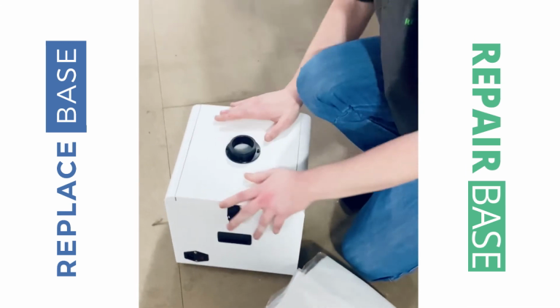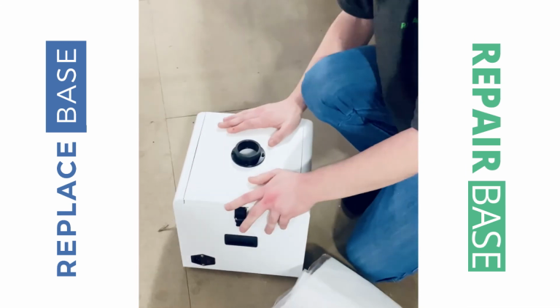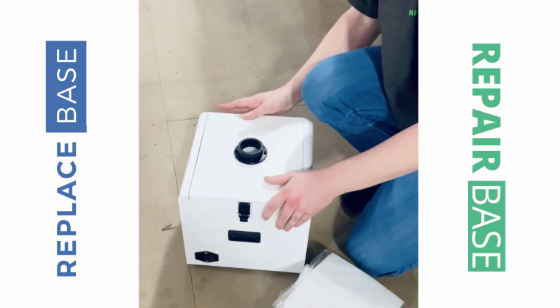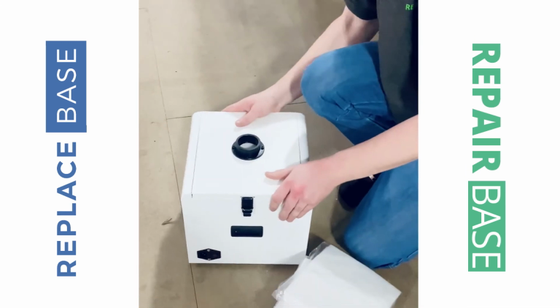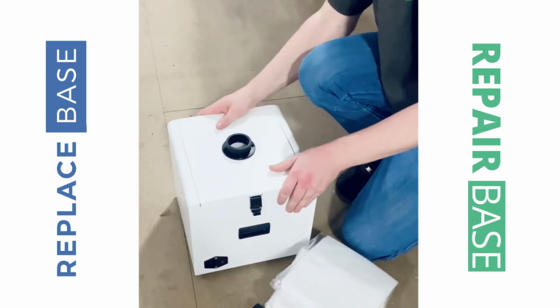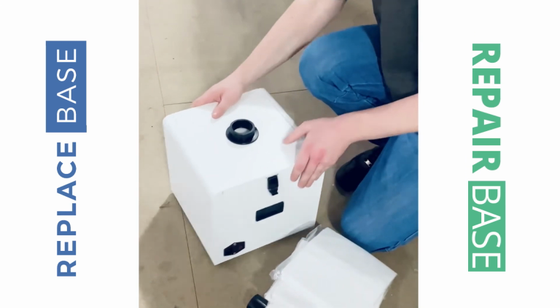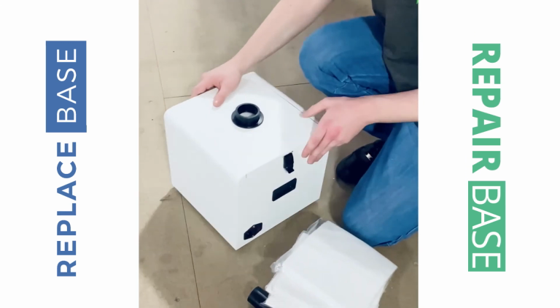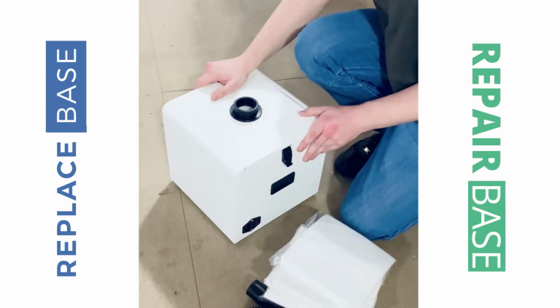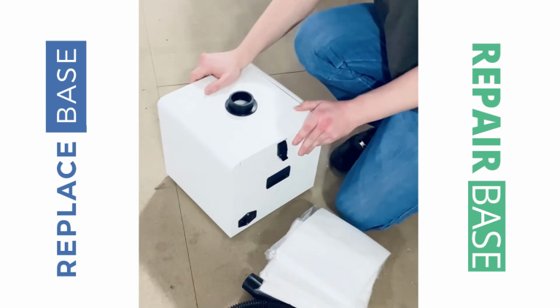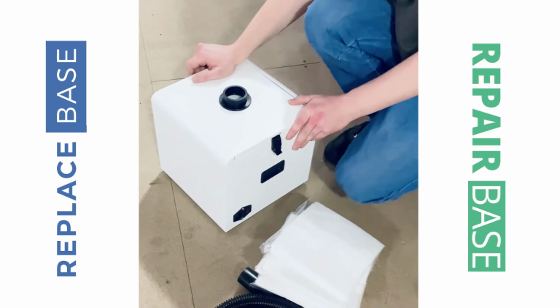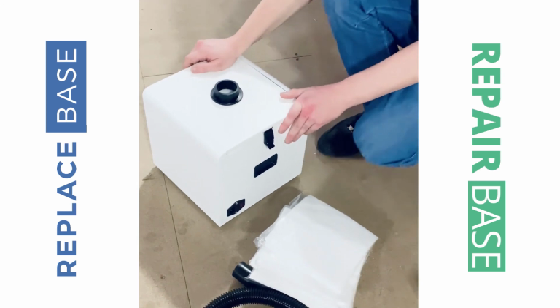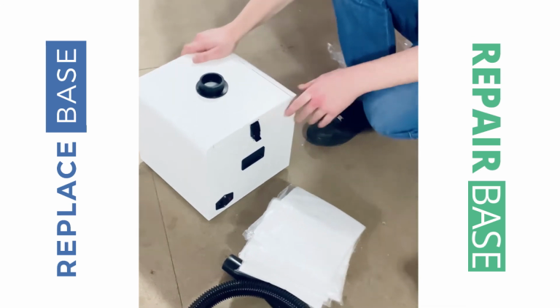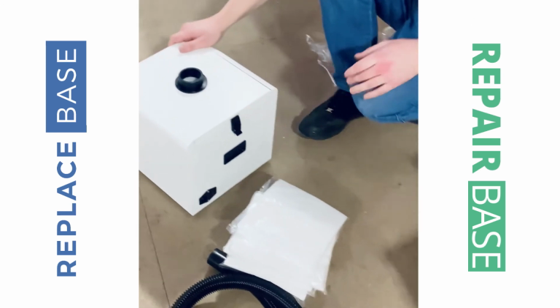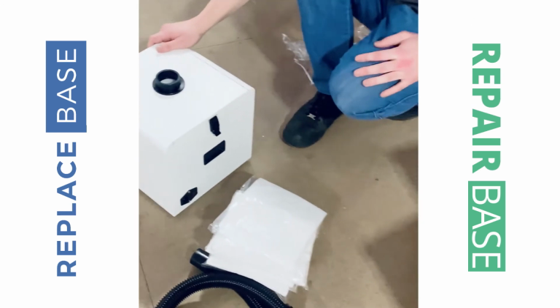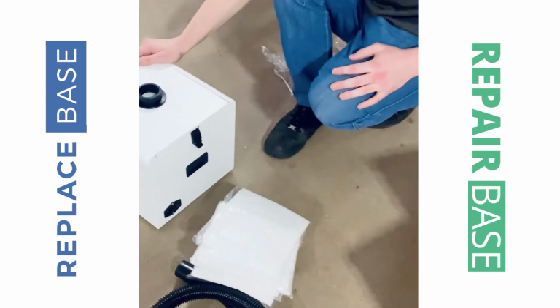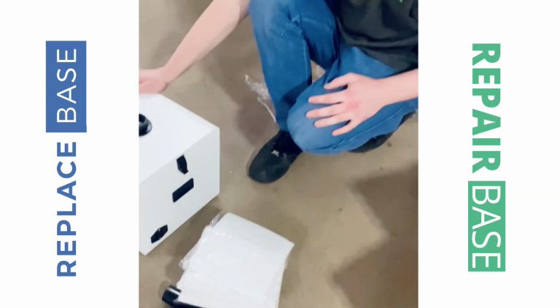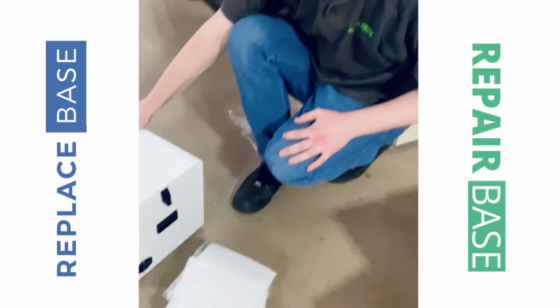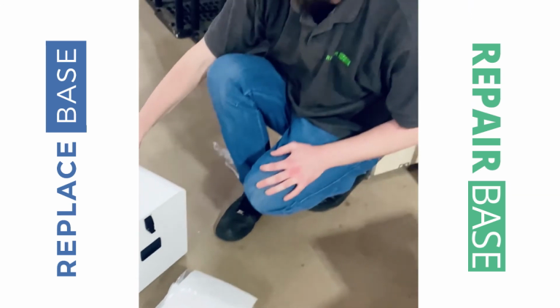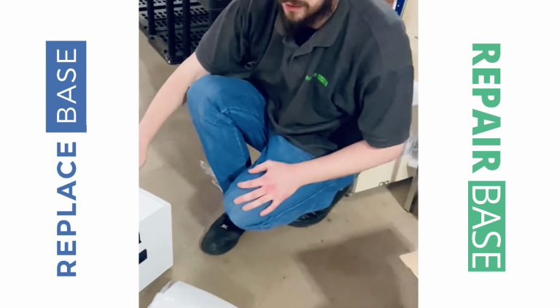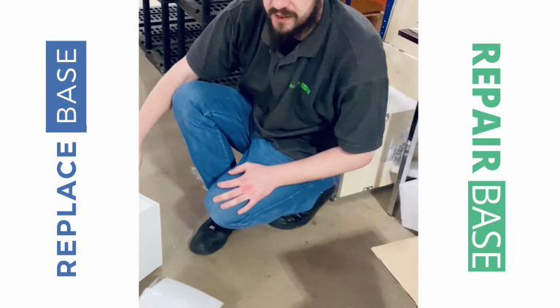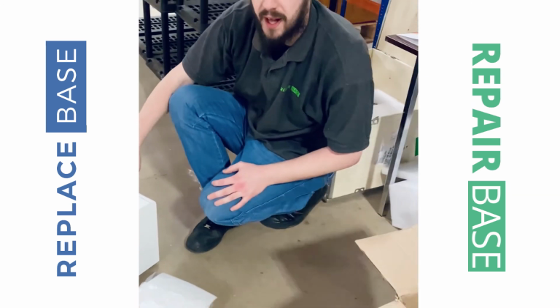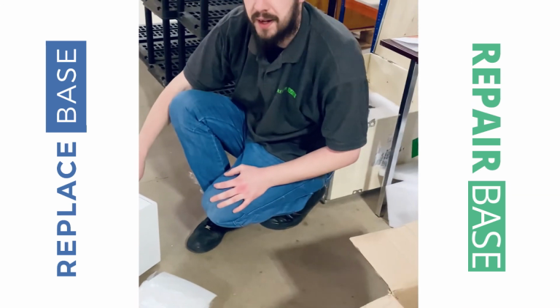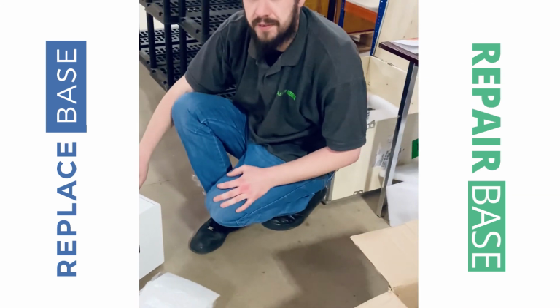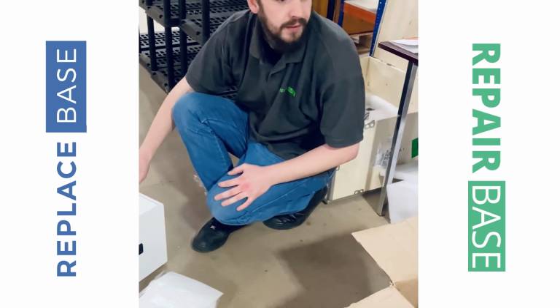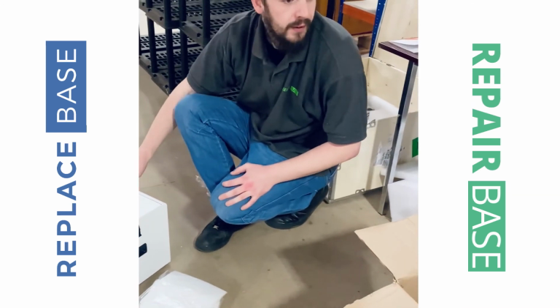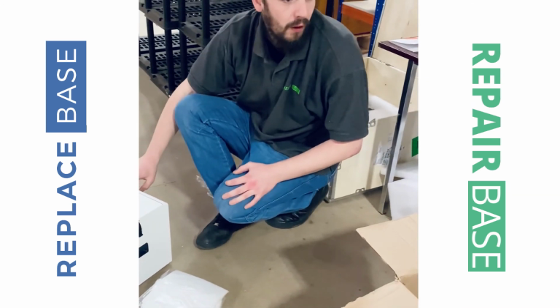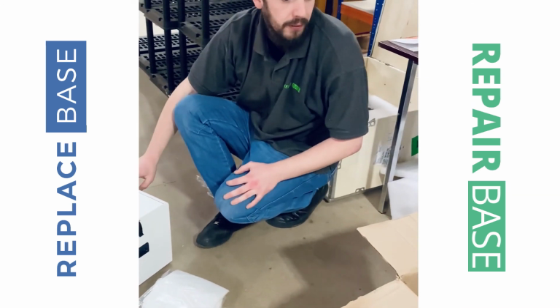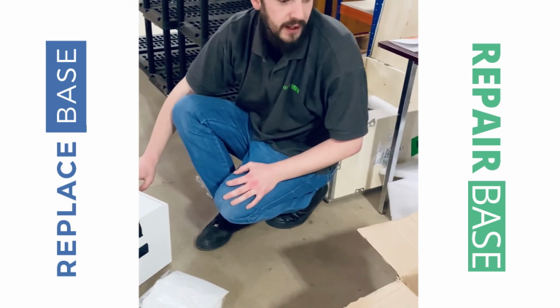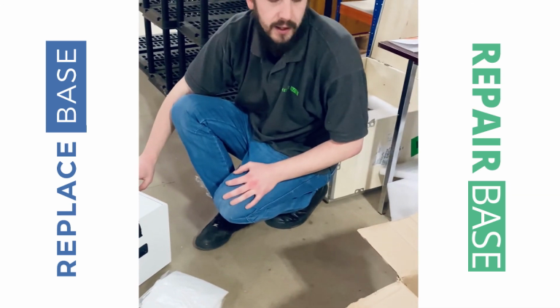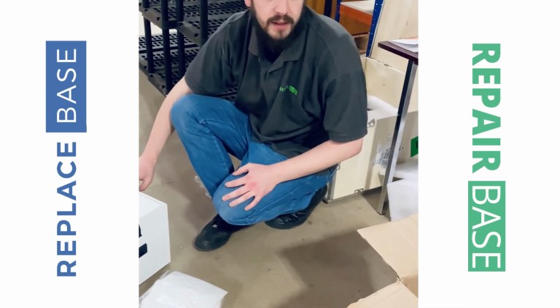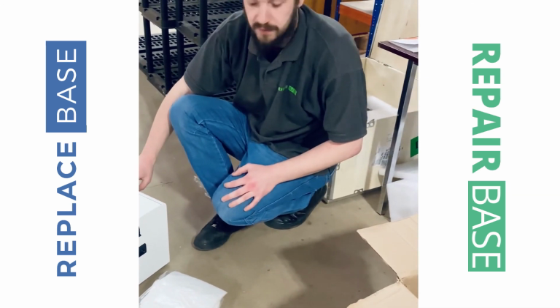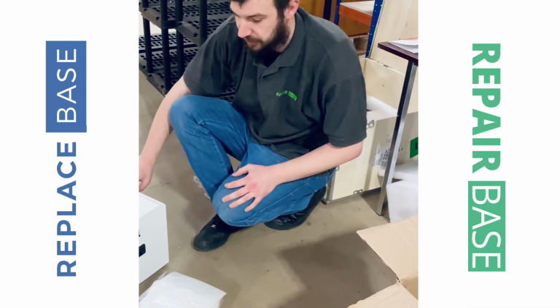All right, that's a few unboxing videos done for some of the accessories and the laser machines.